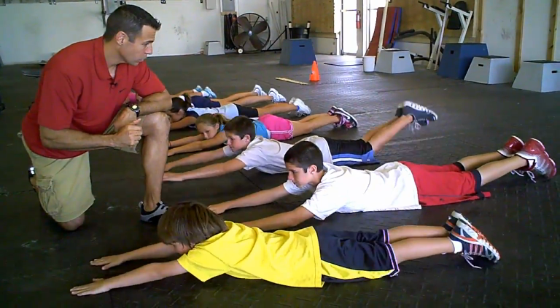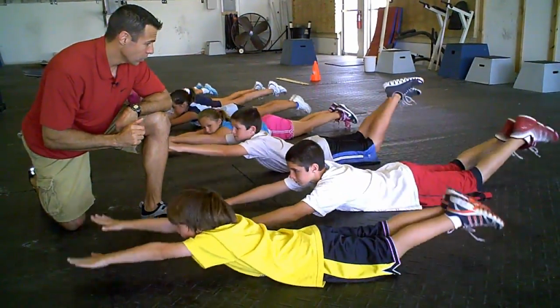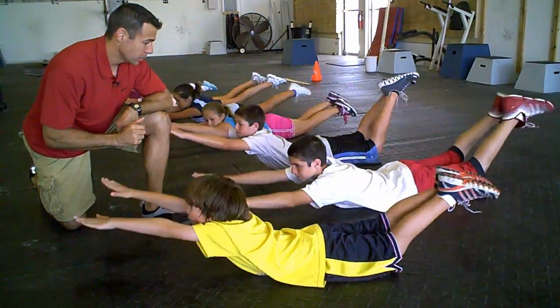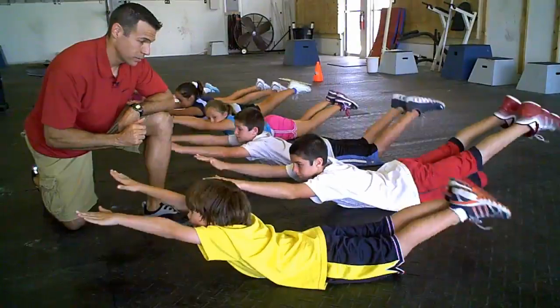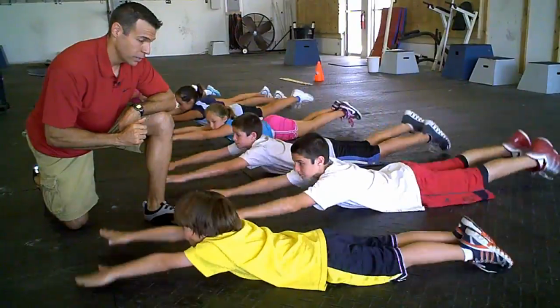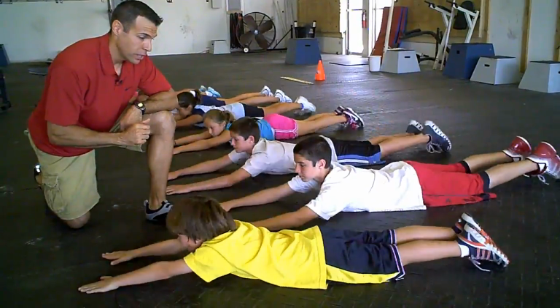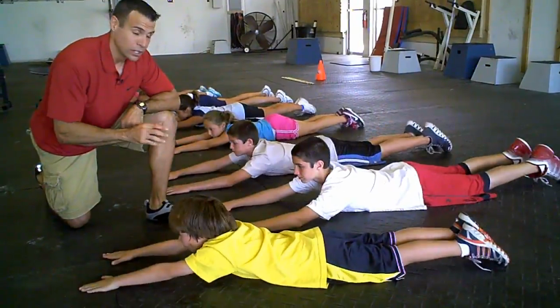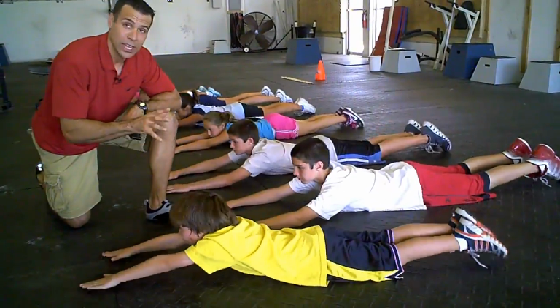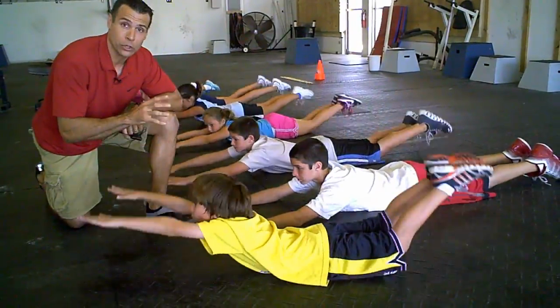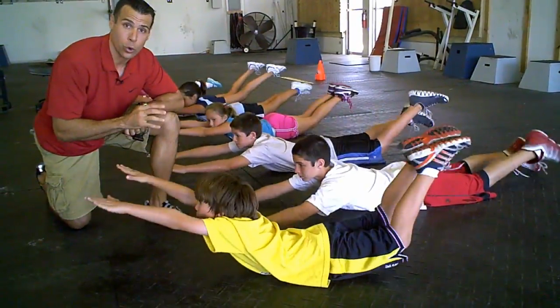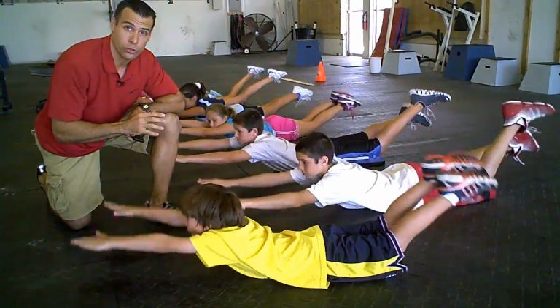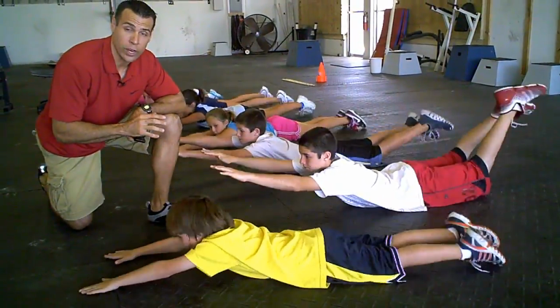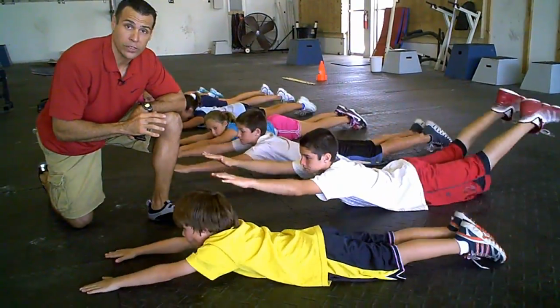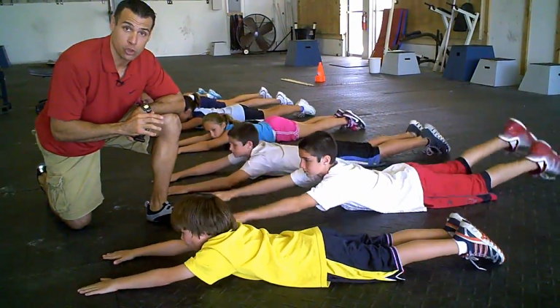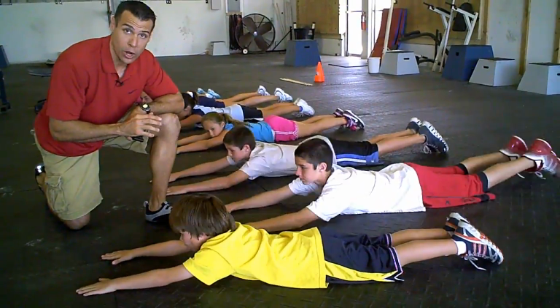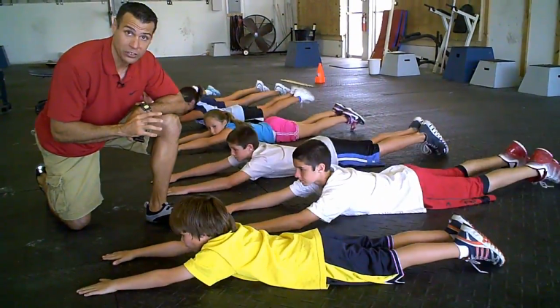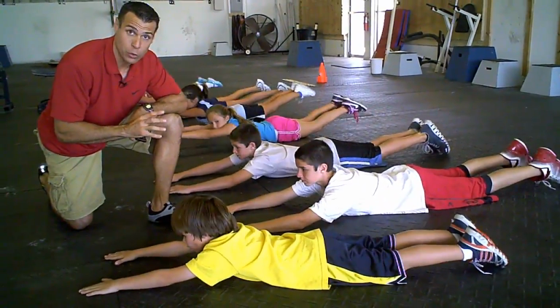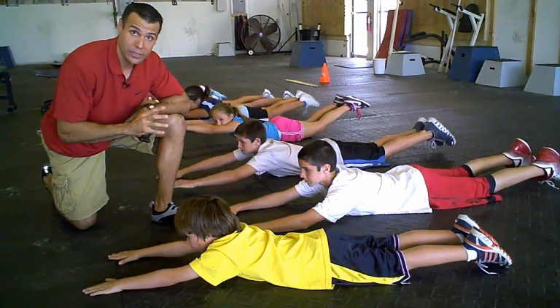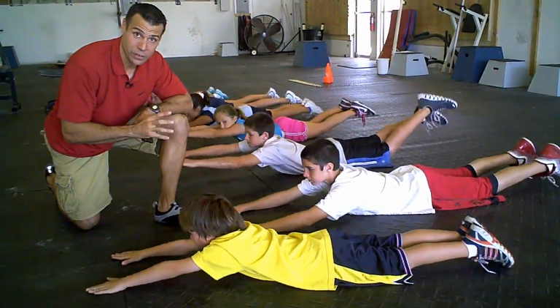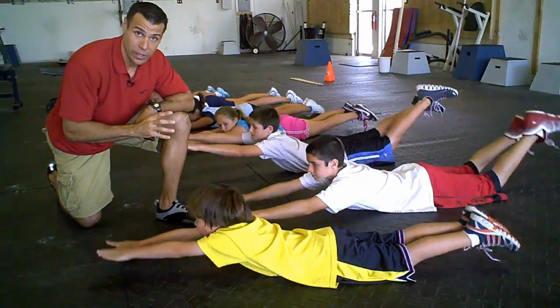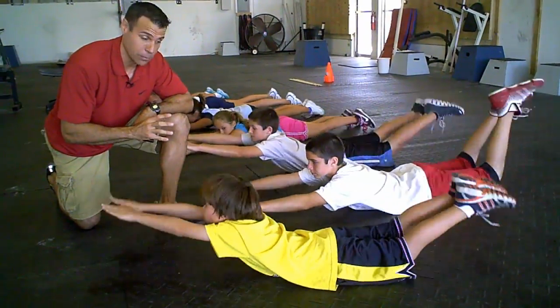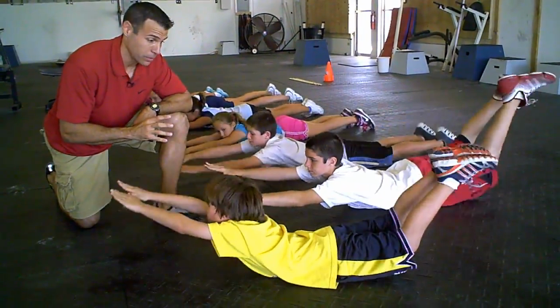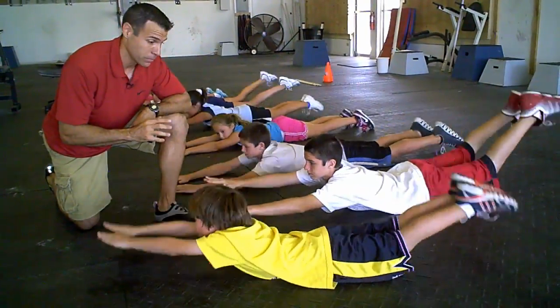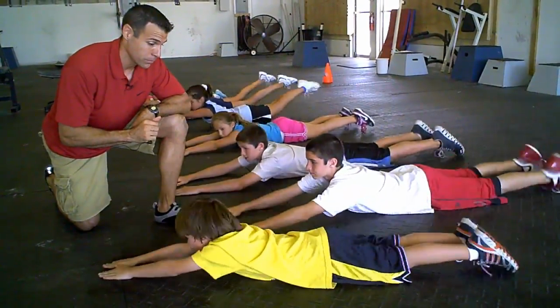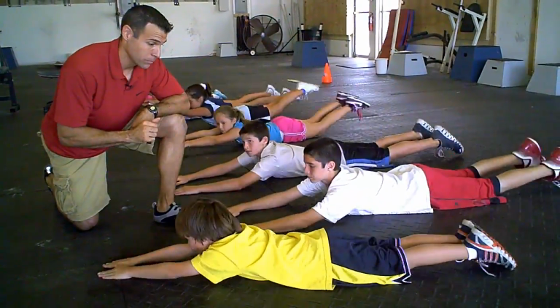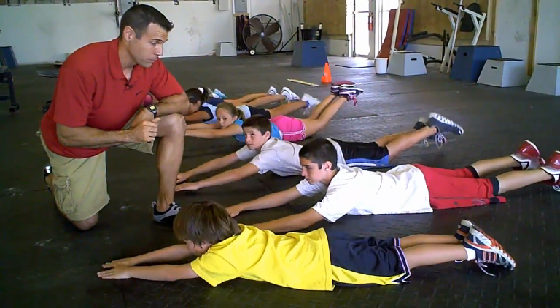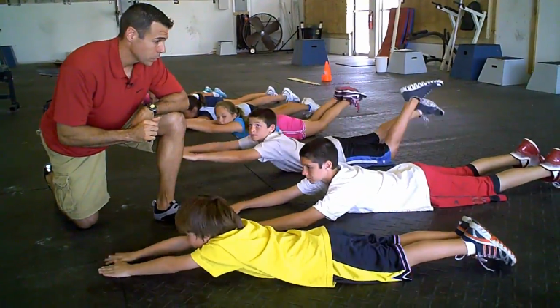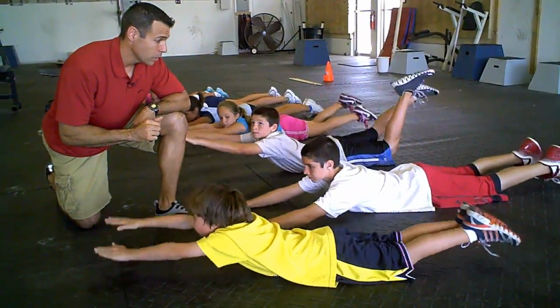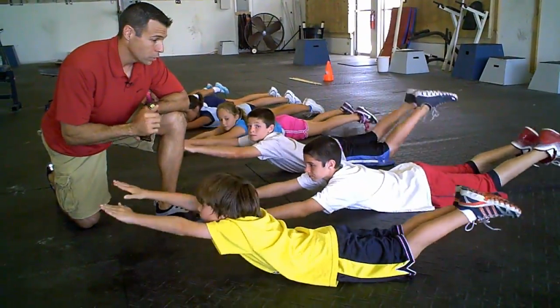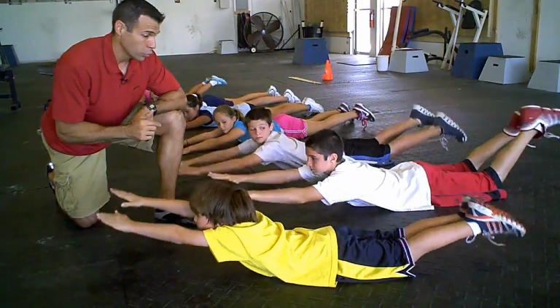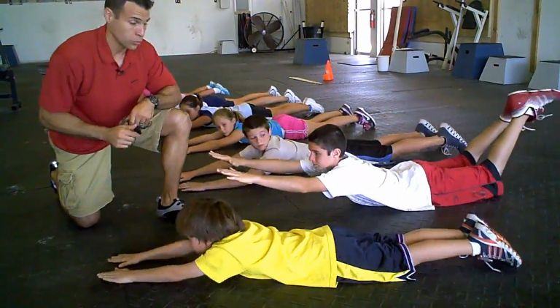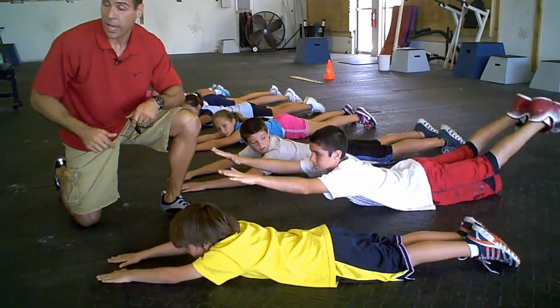Good. Lots of core strength and trunk strength development. Super job.